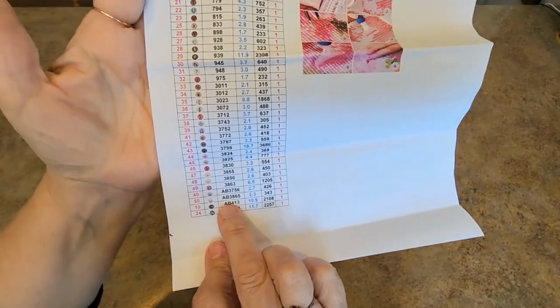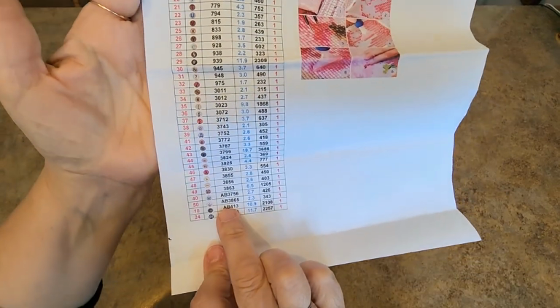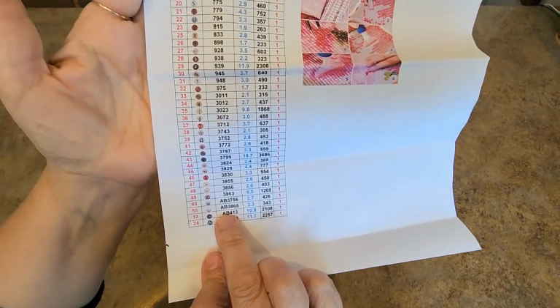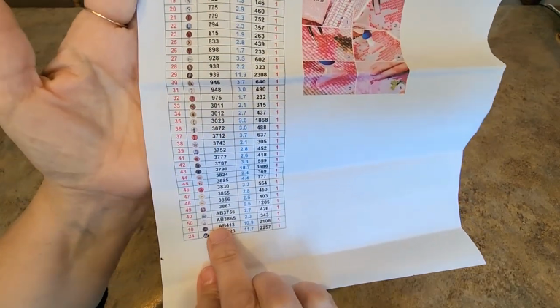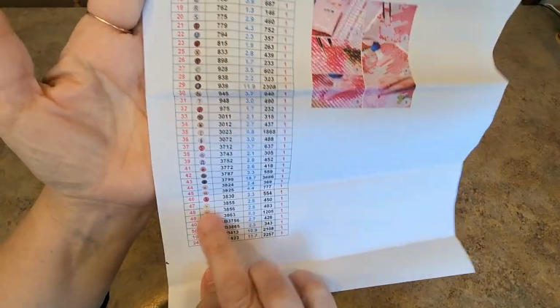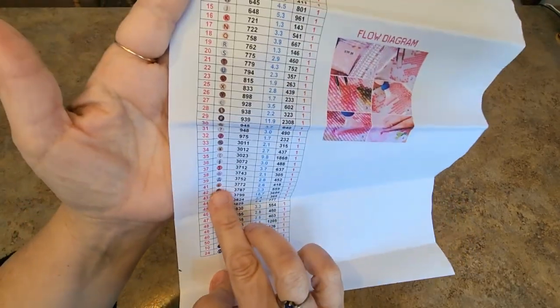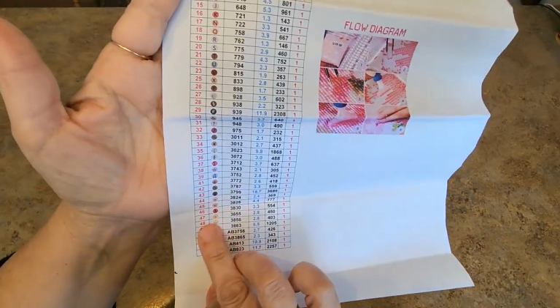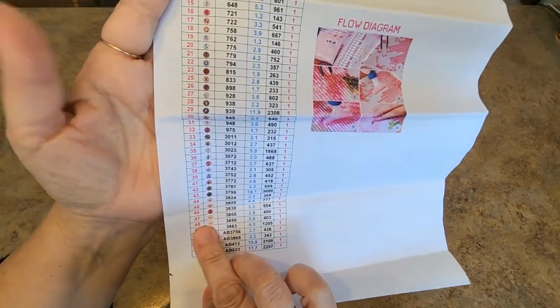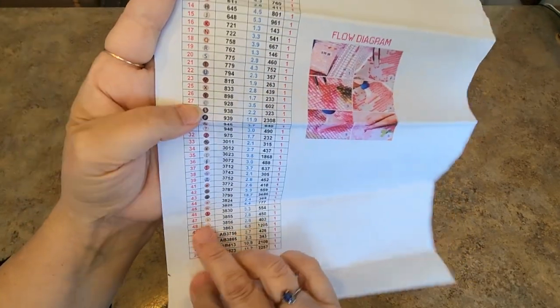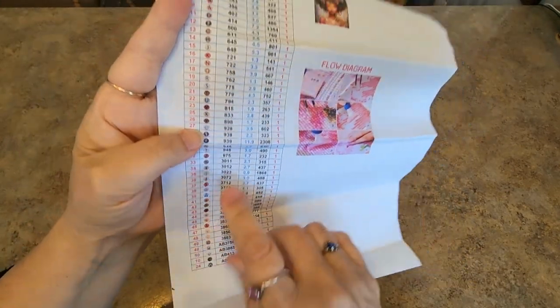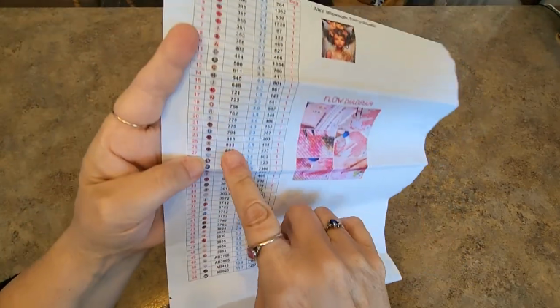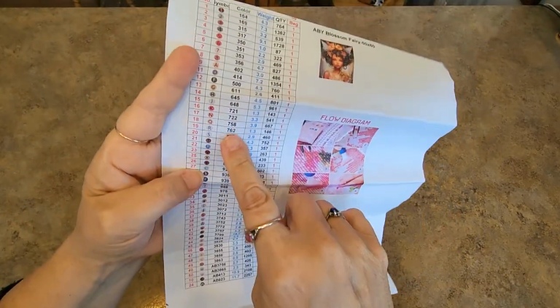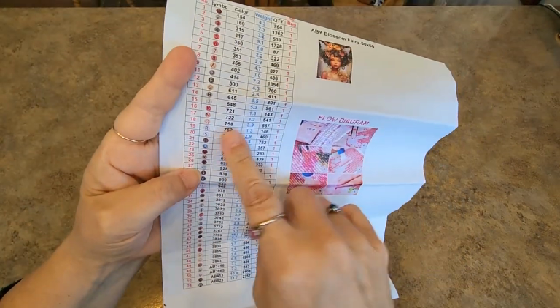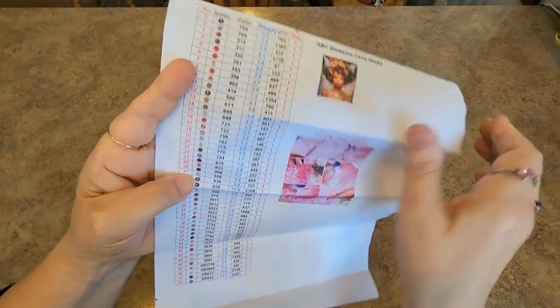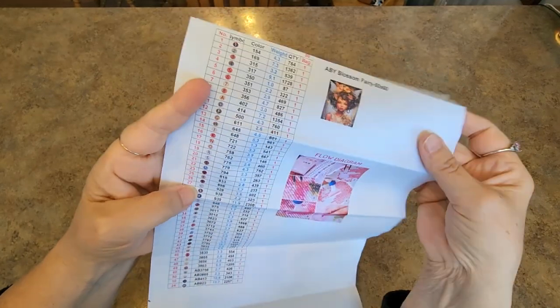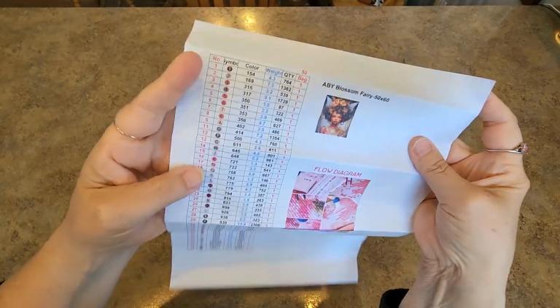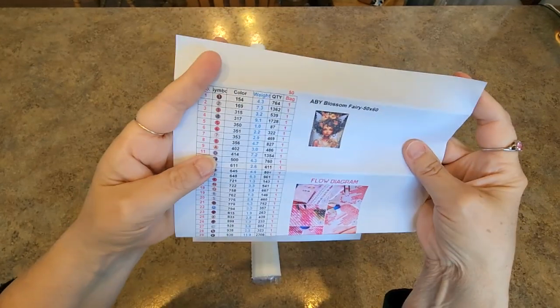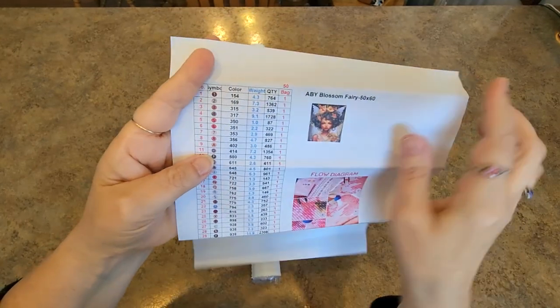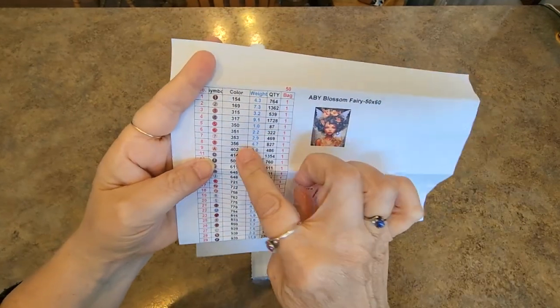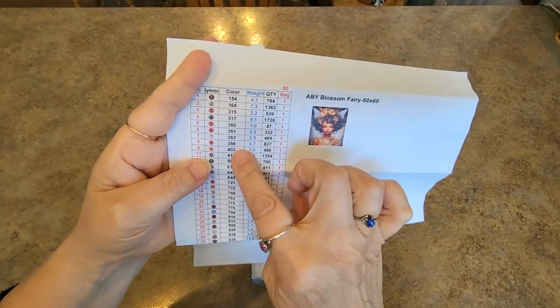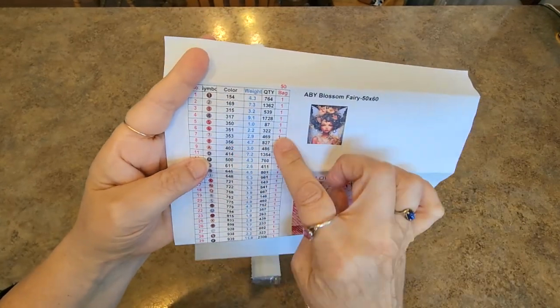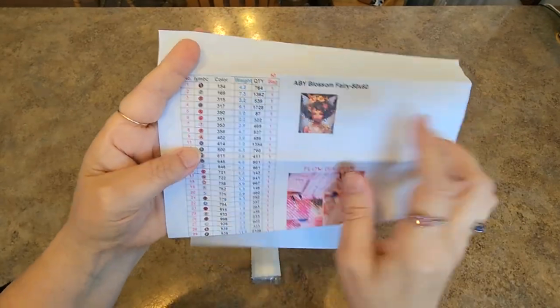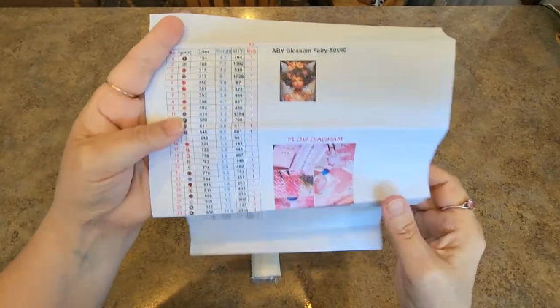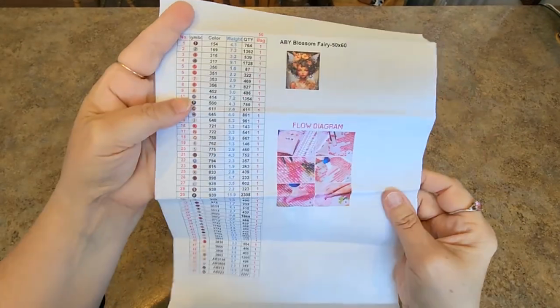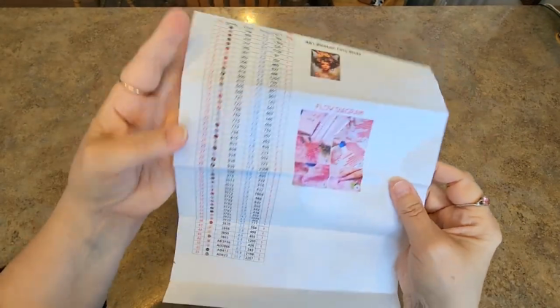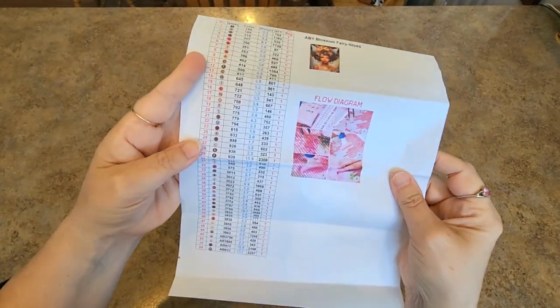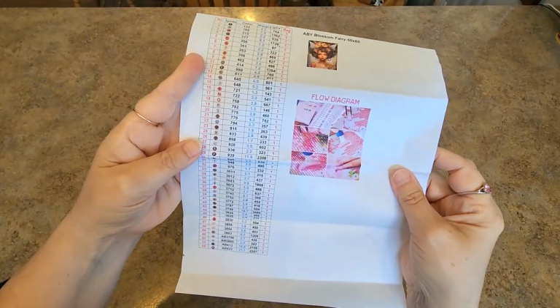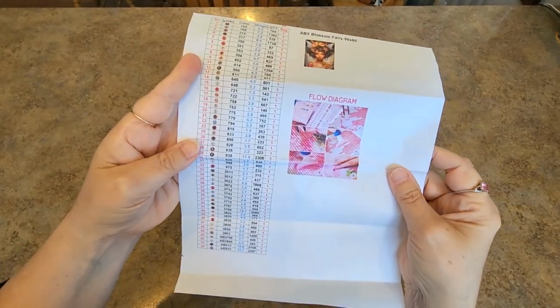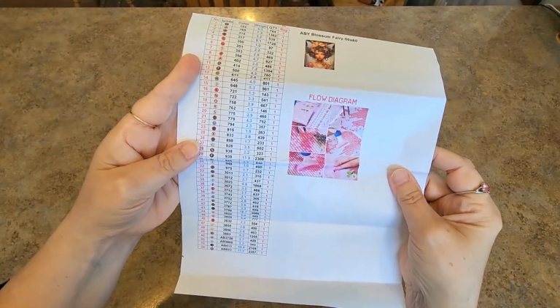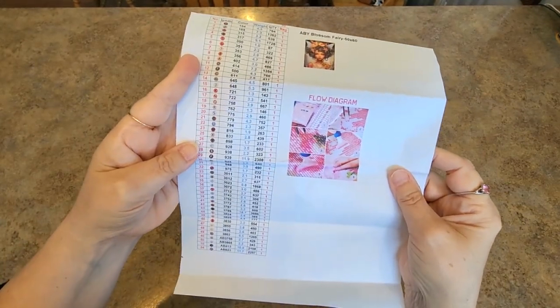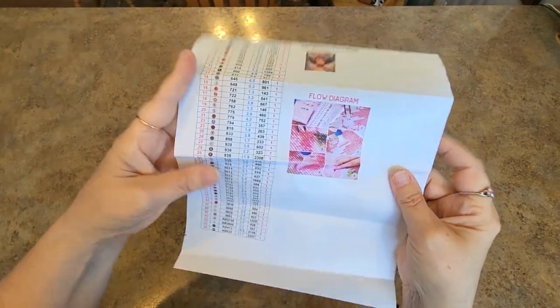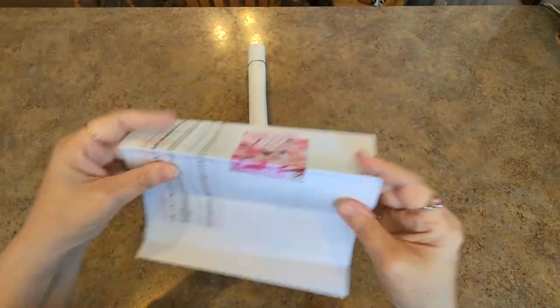It has your codes here, your DMC number, your weight, how many bags you'll get — all that good stuff is on there.